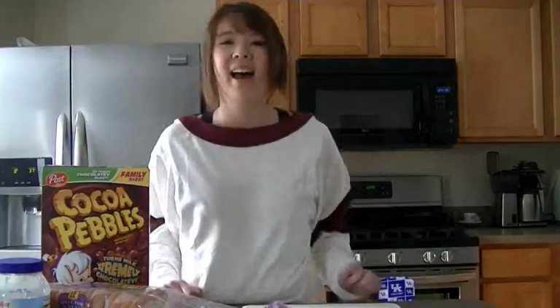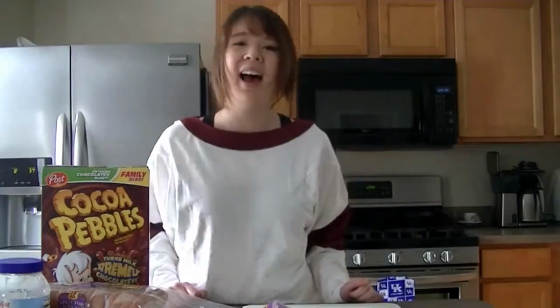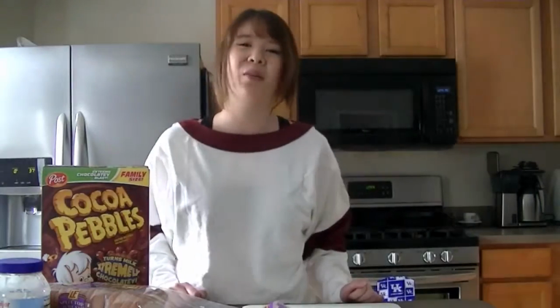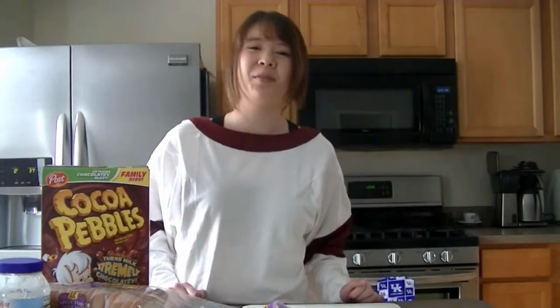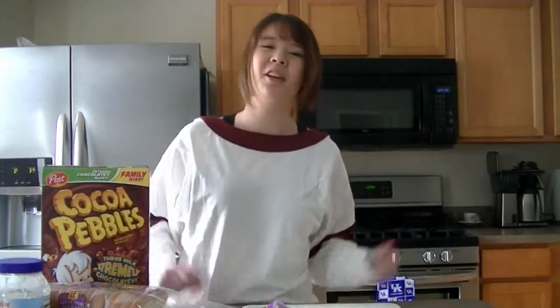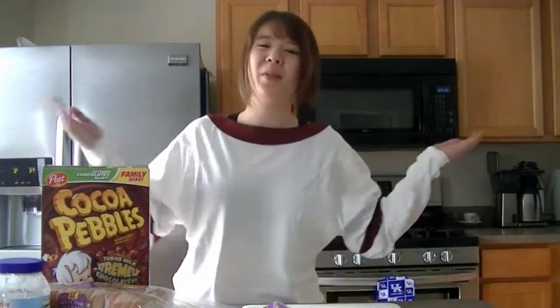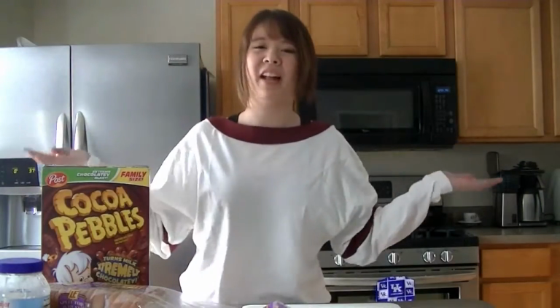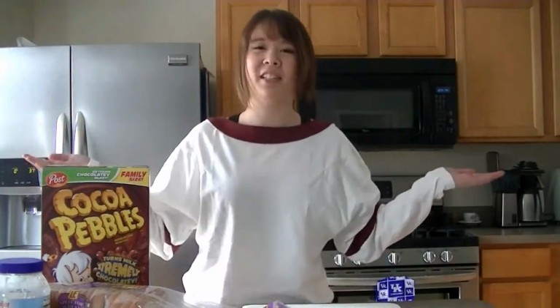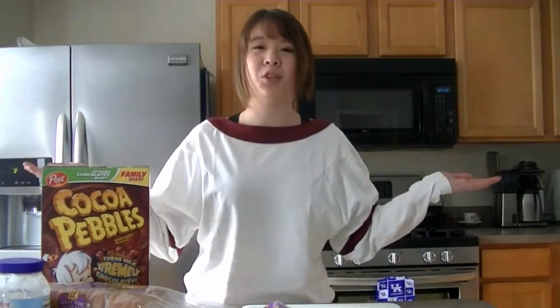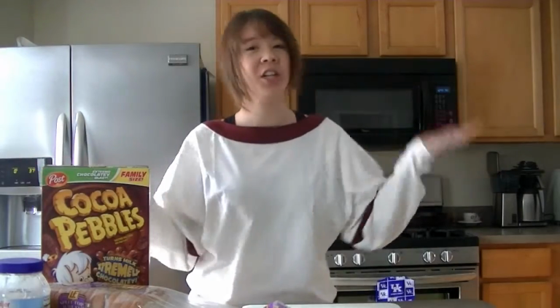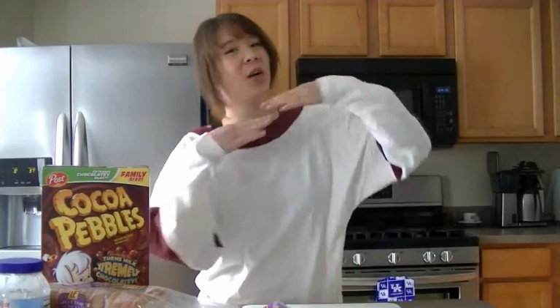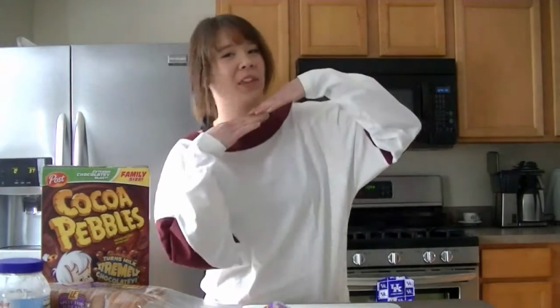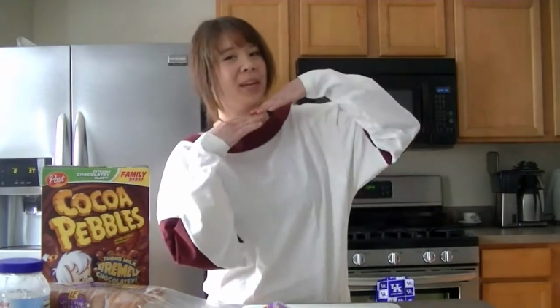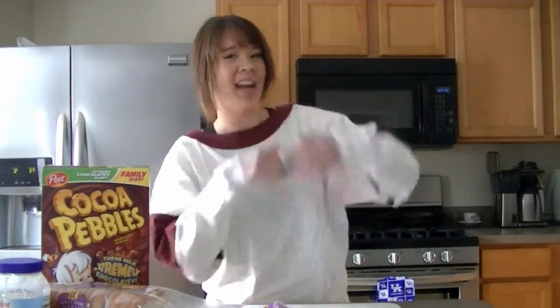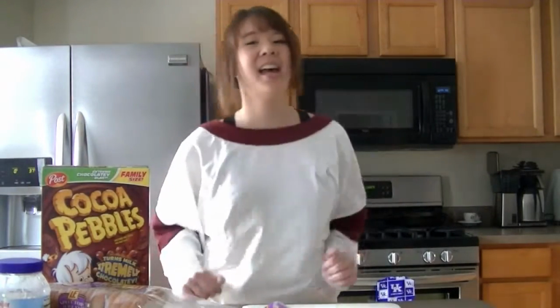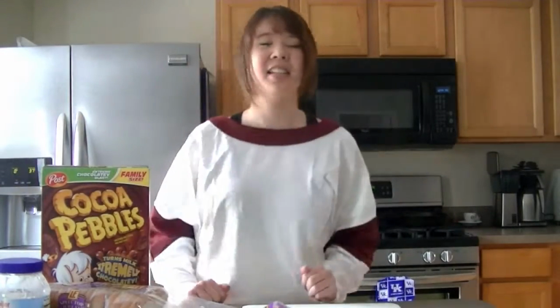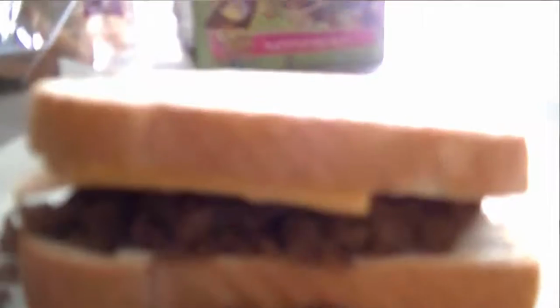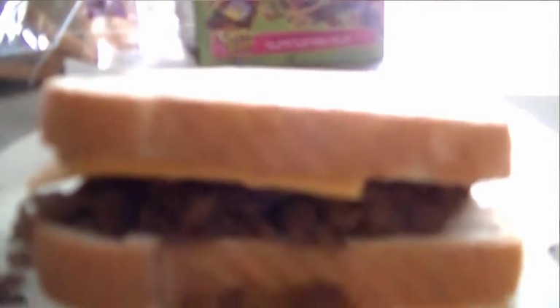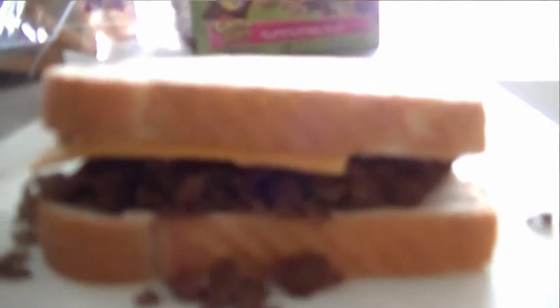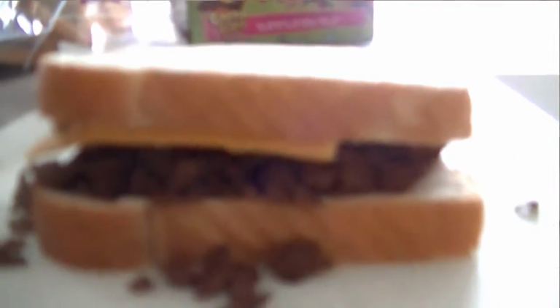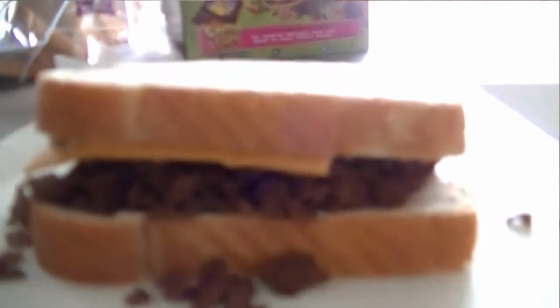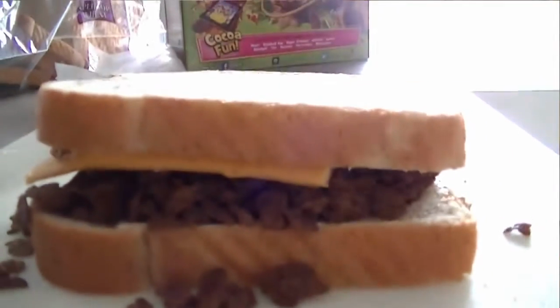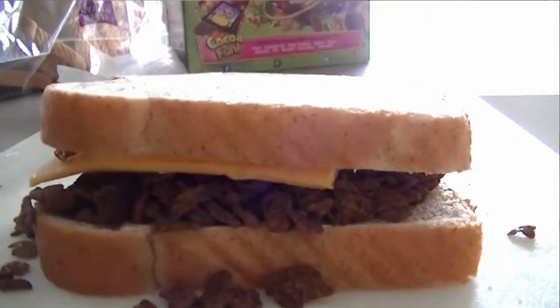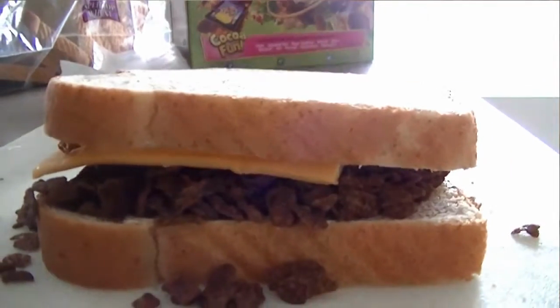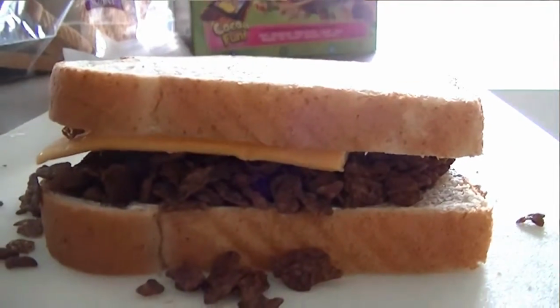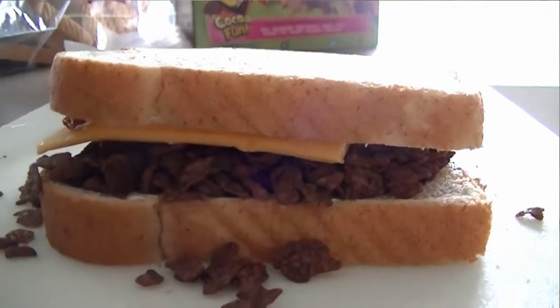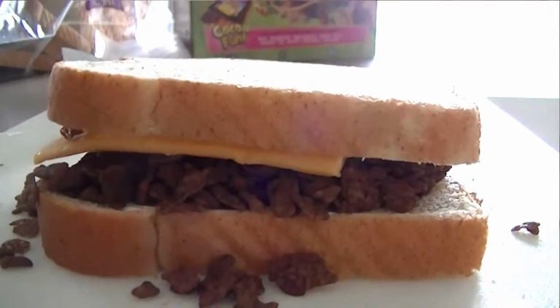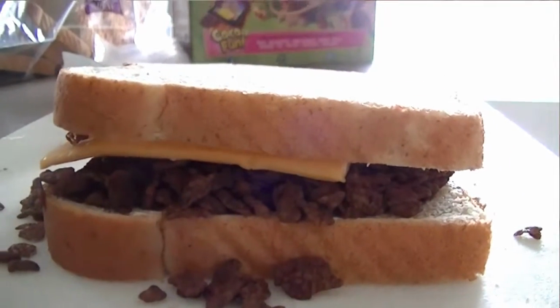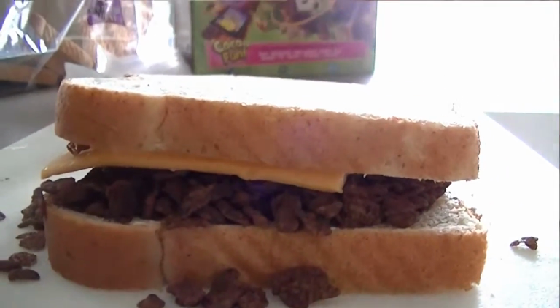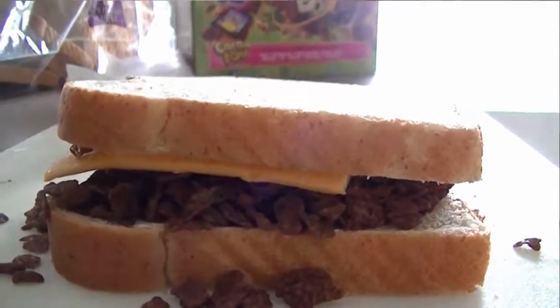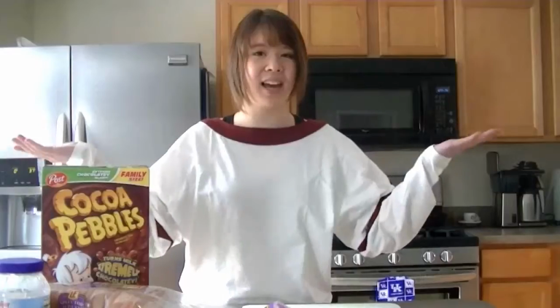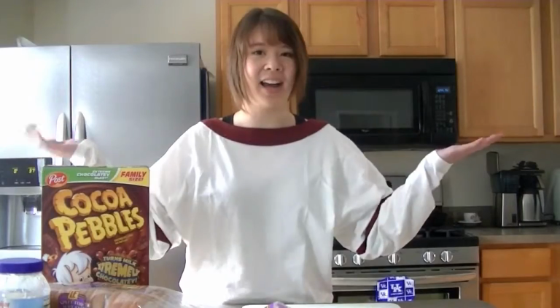Hi and welcome to Cooking with Alex. Today we'll be making a delectable treat which my brother and I used to eat all the time.